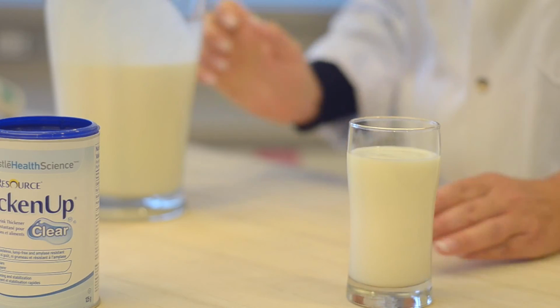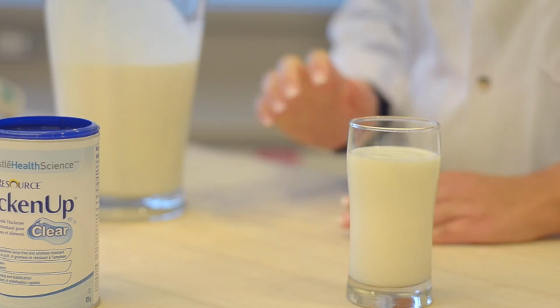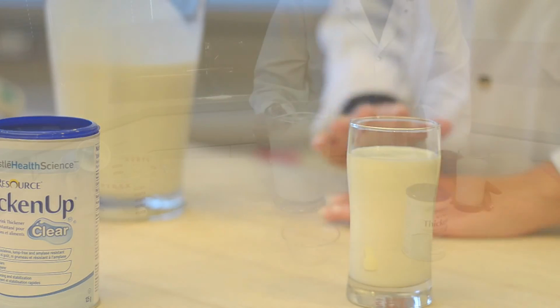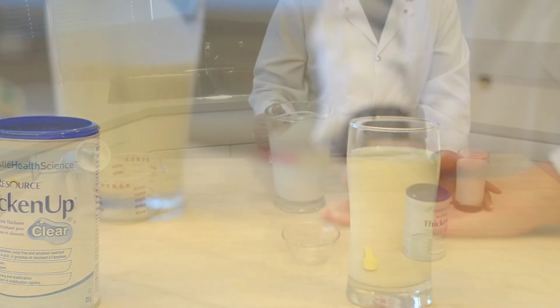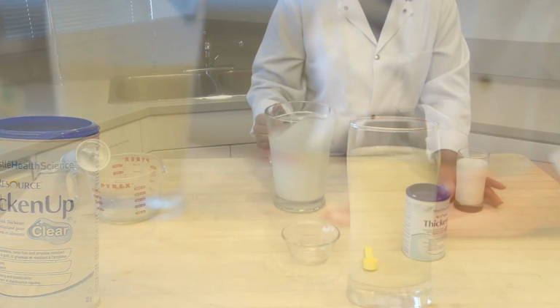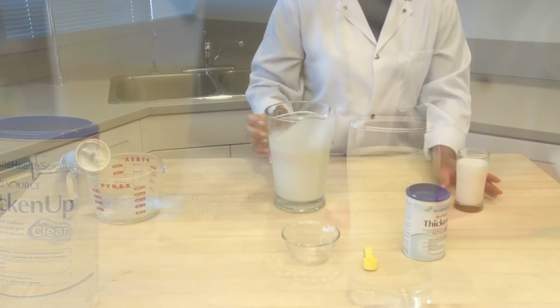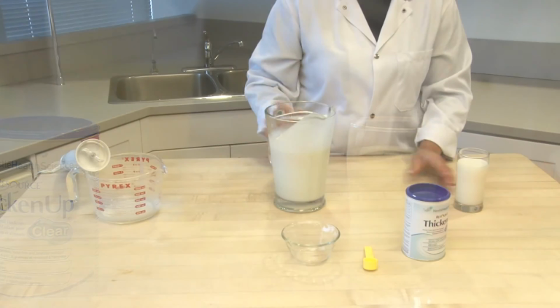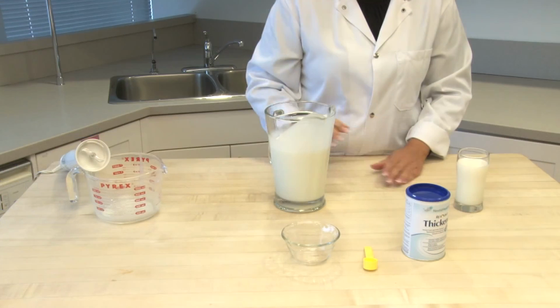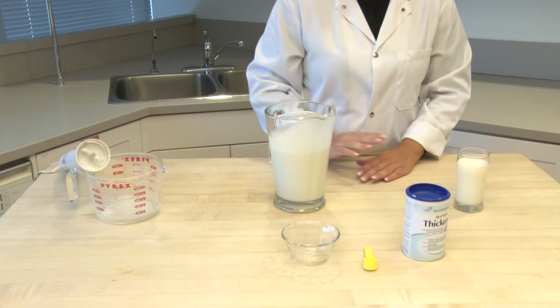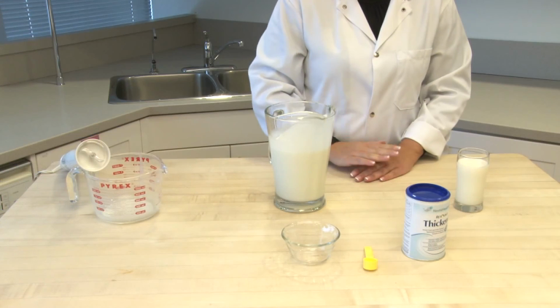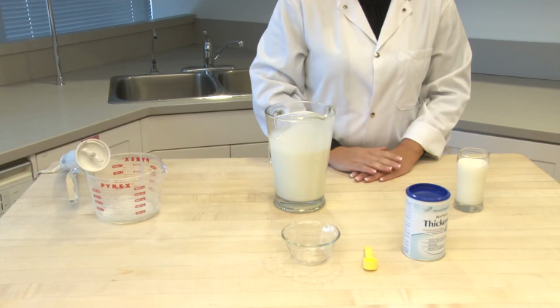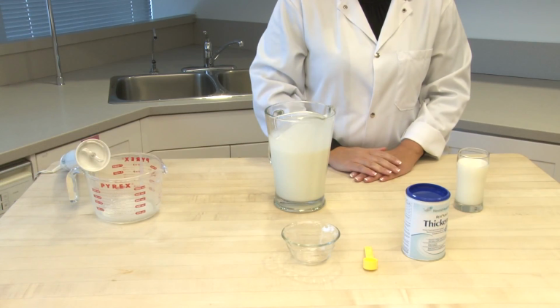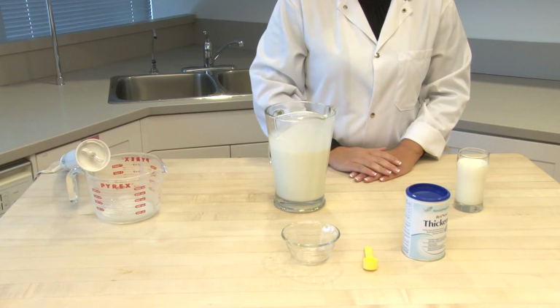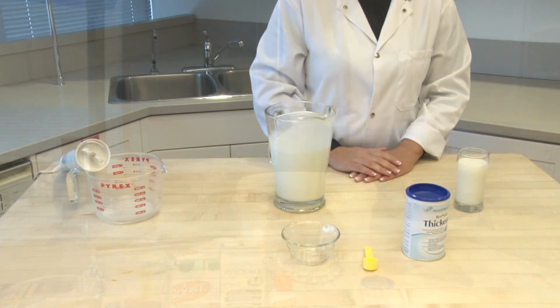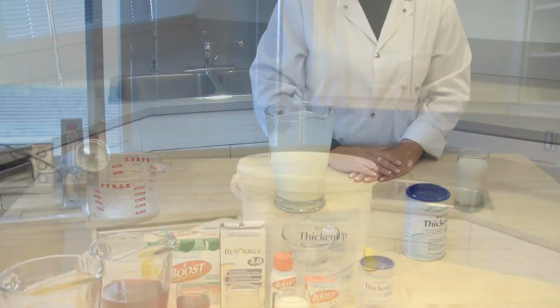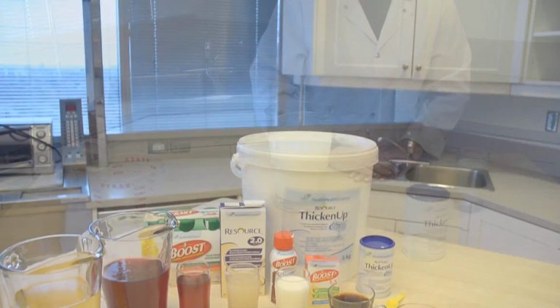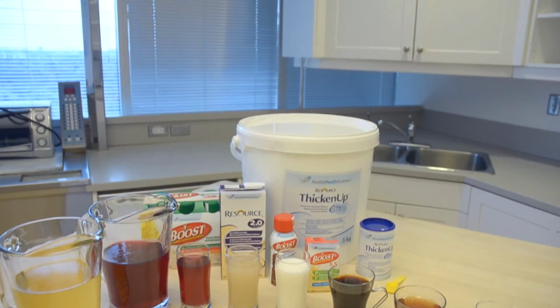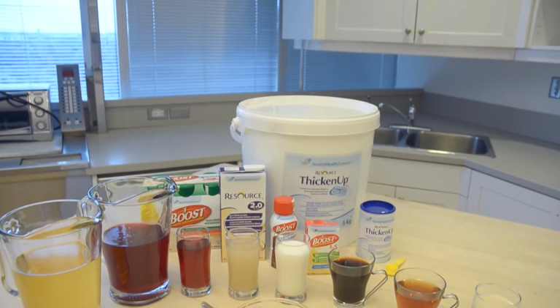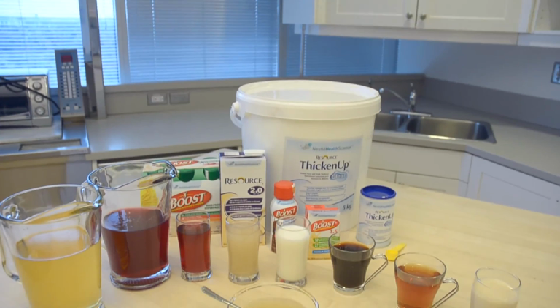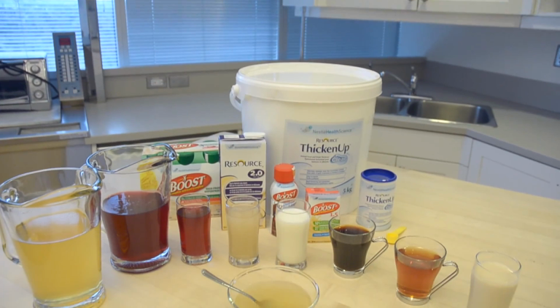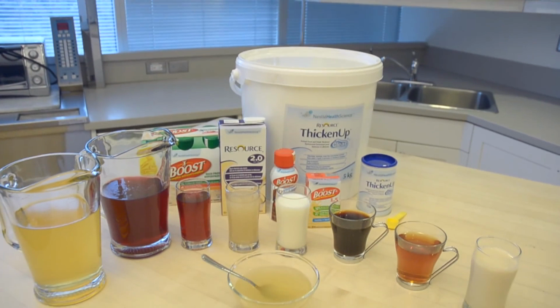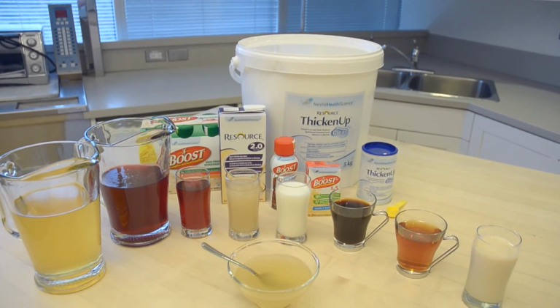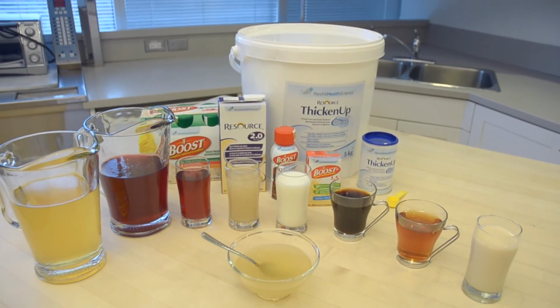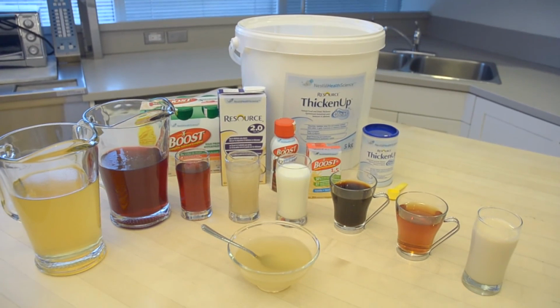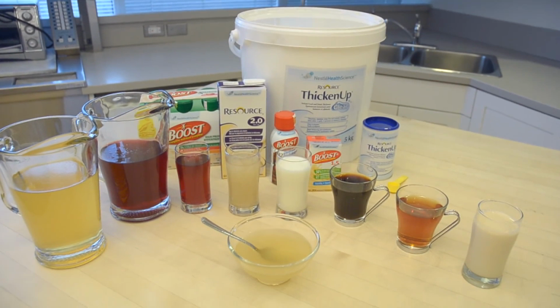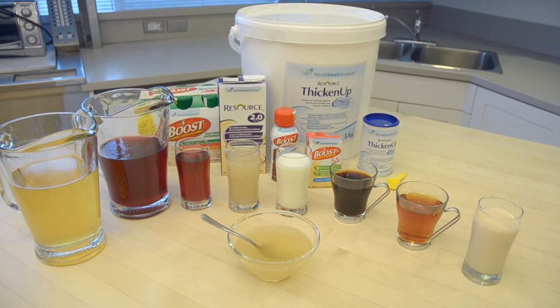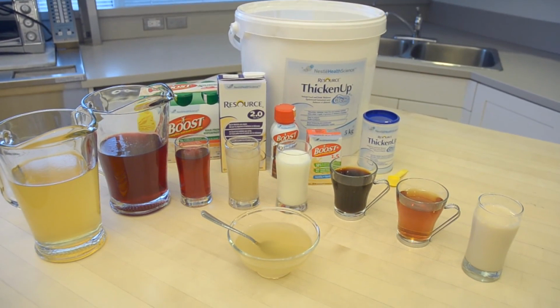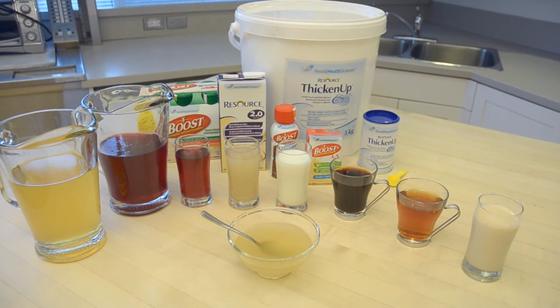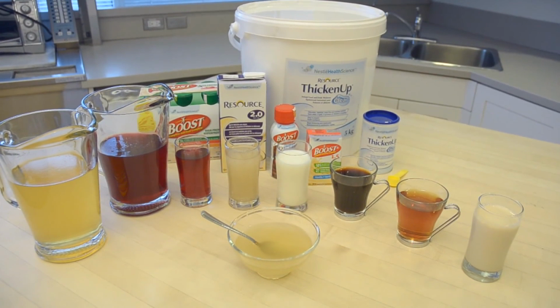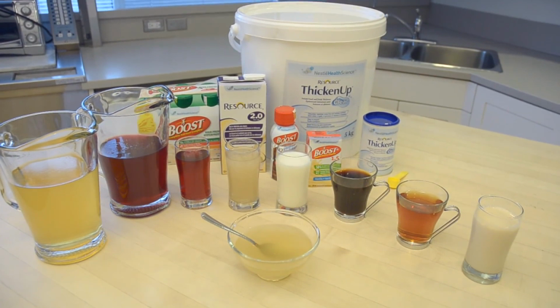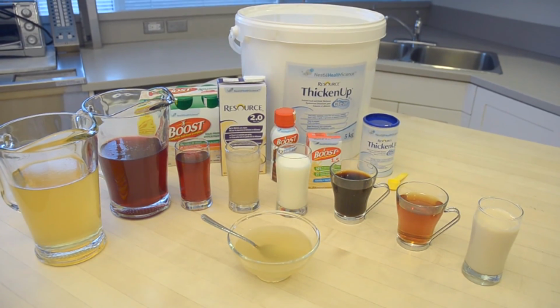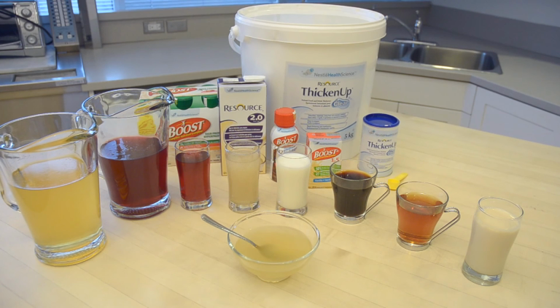Resource Thicken Up Clear: a clear, consistent, and easy-to-use dysphagia management solution.